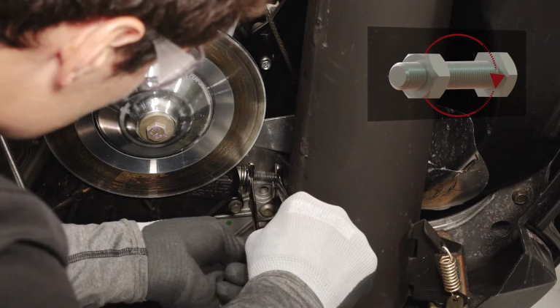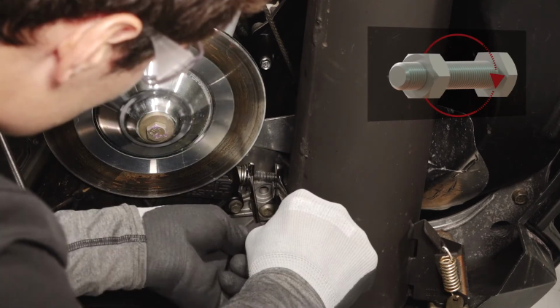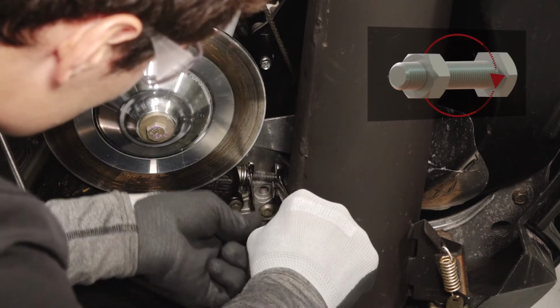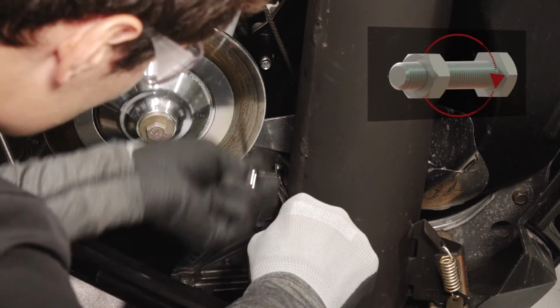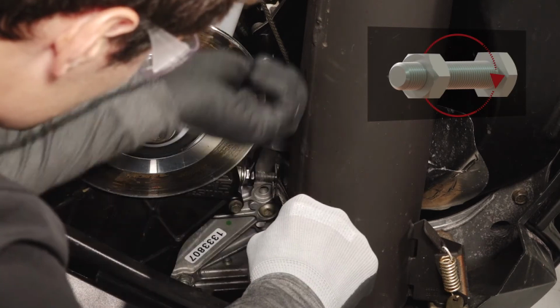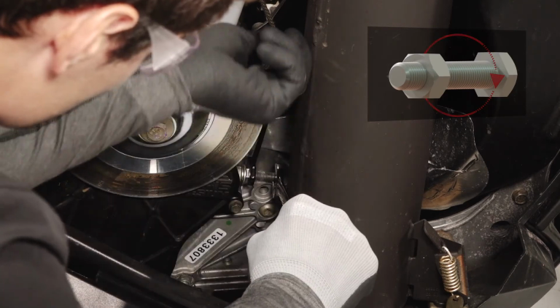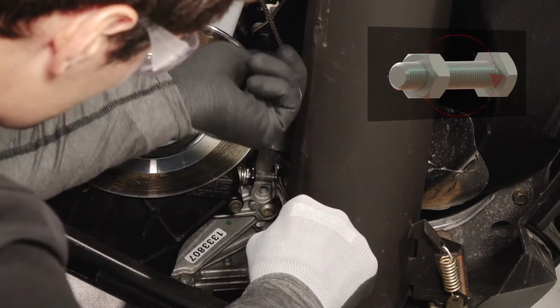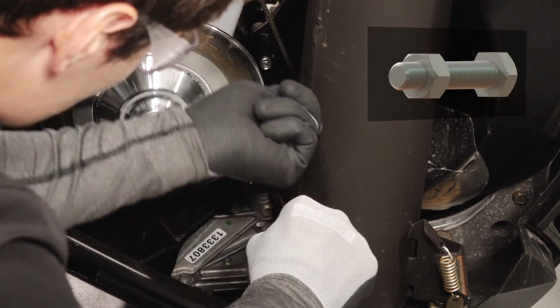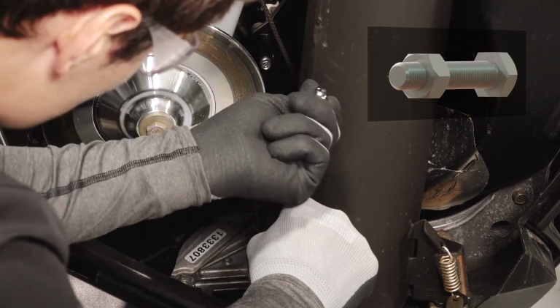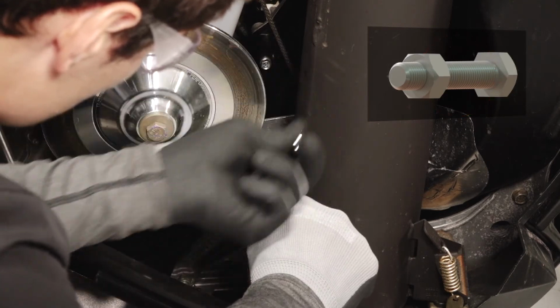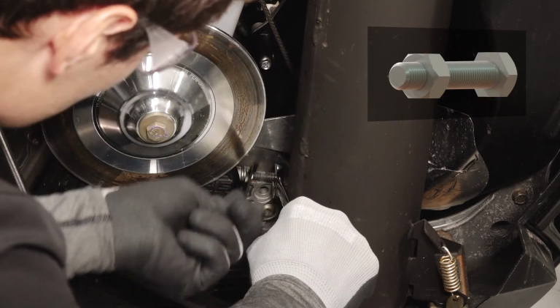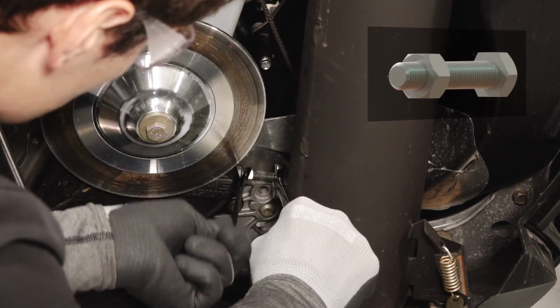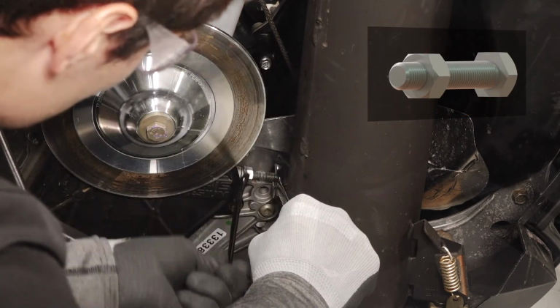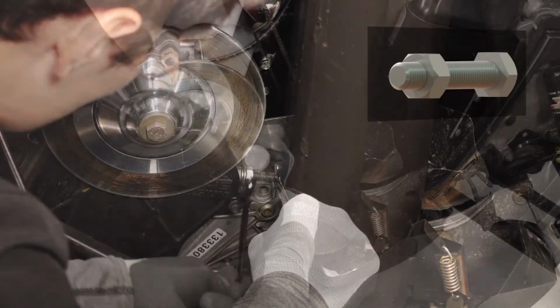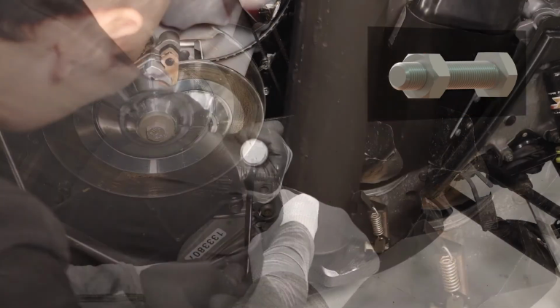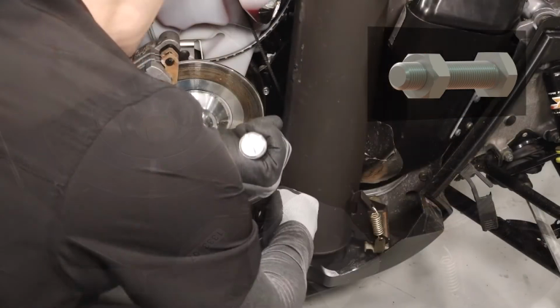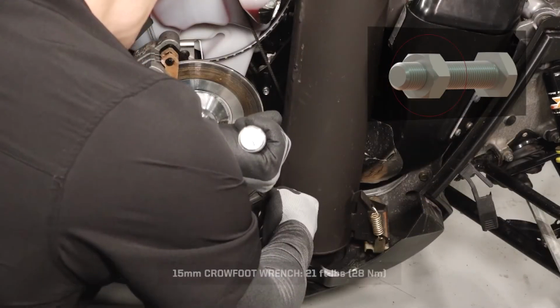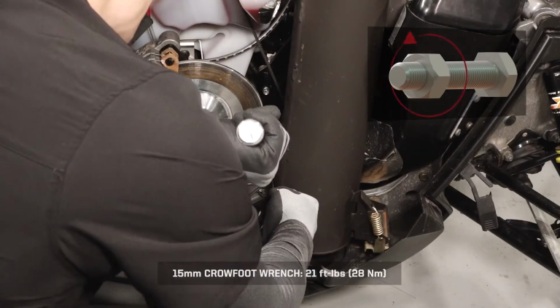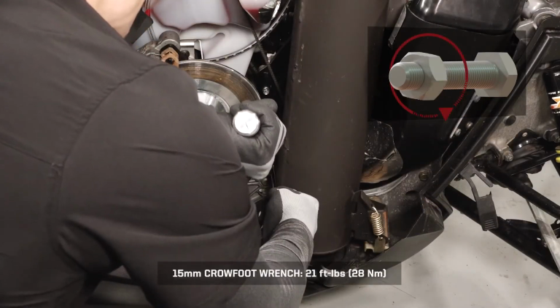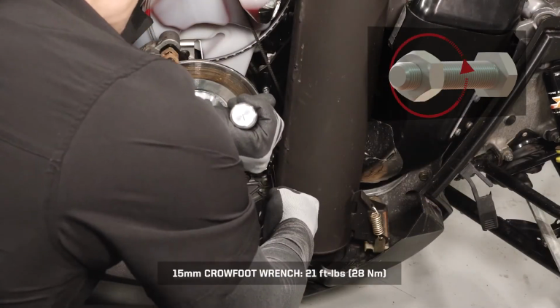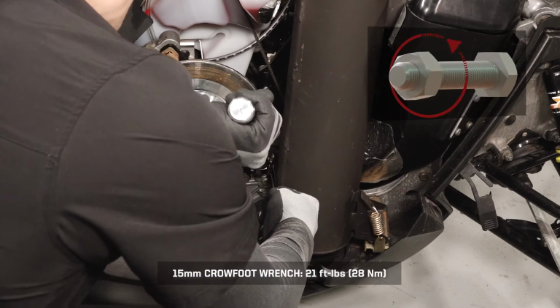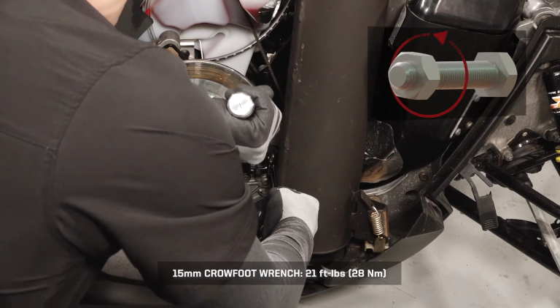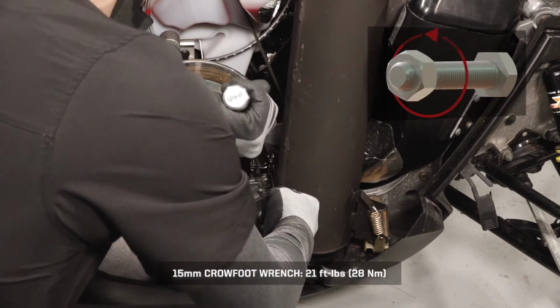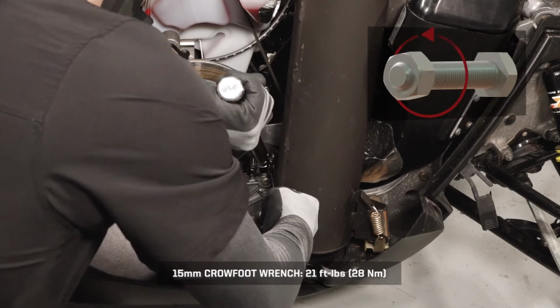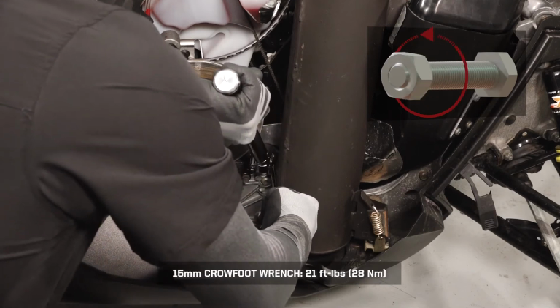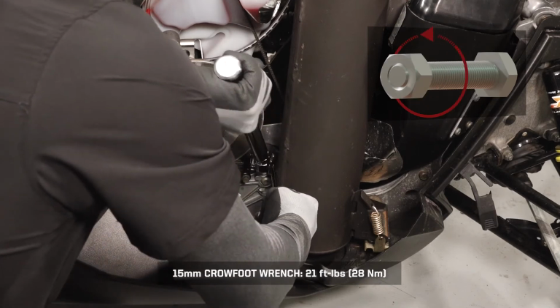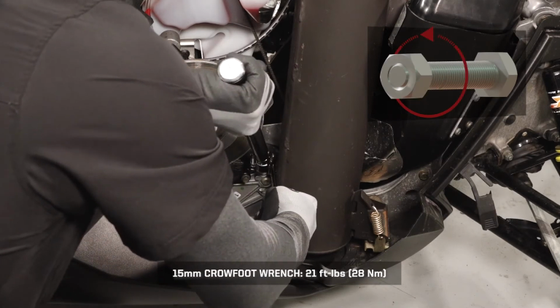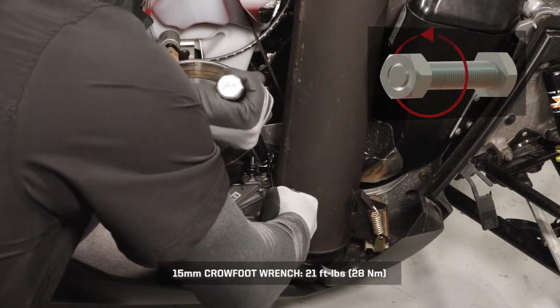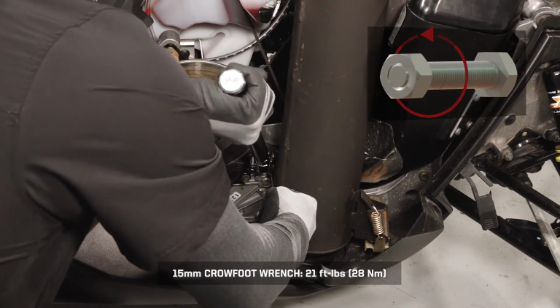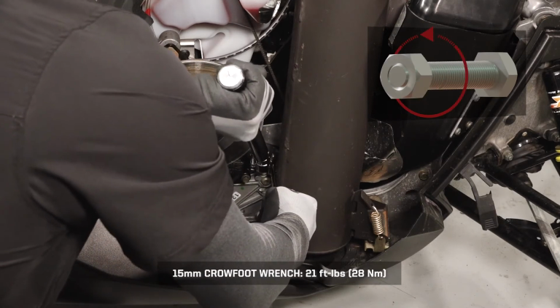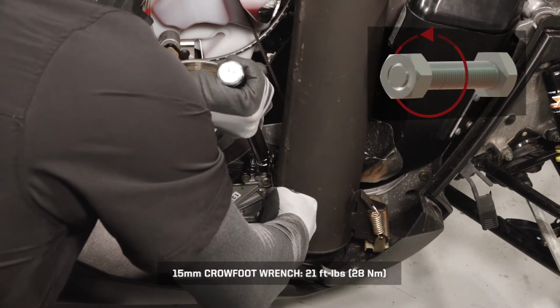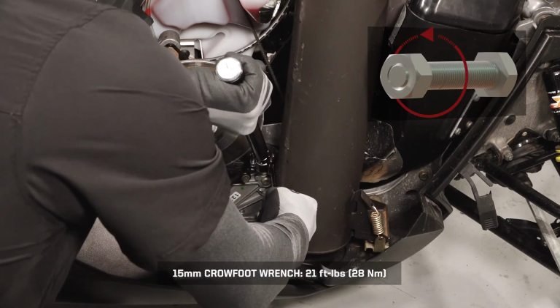Next, re-tighten the jam nut and torque to specification while holding the adjuster bolt.